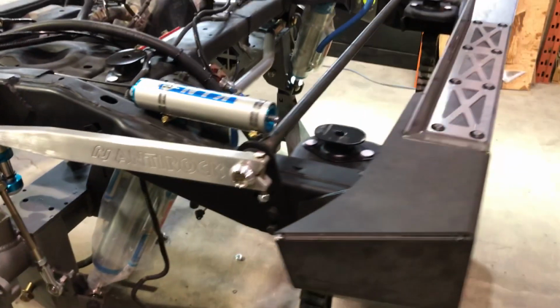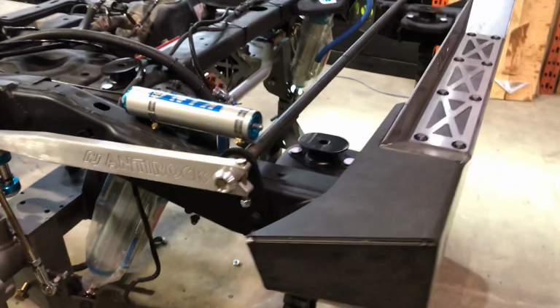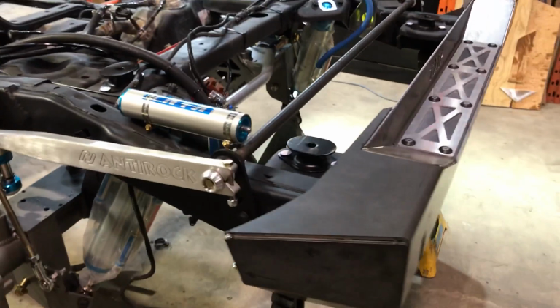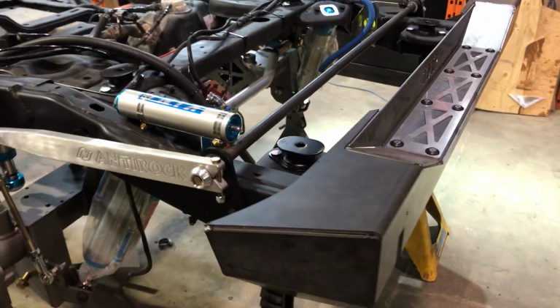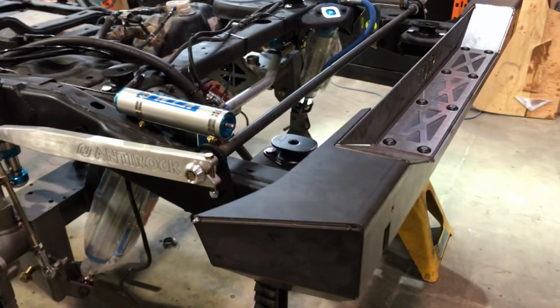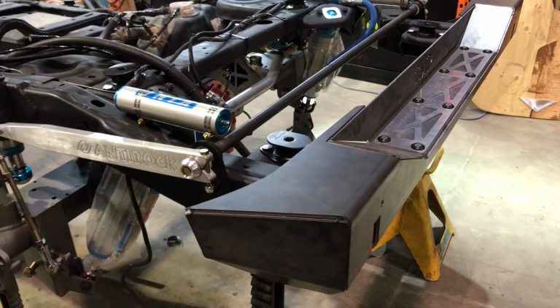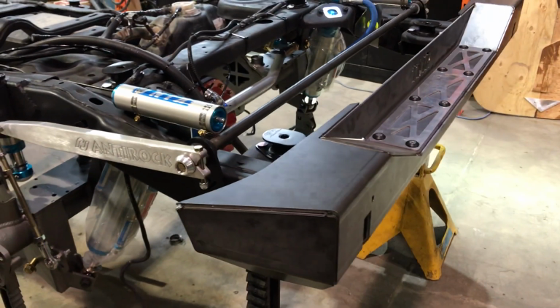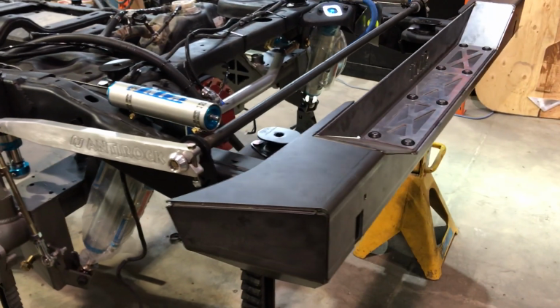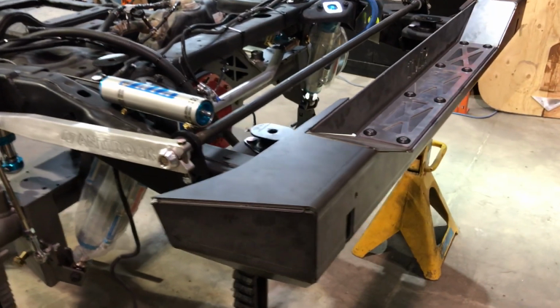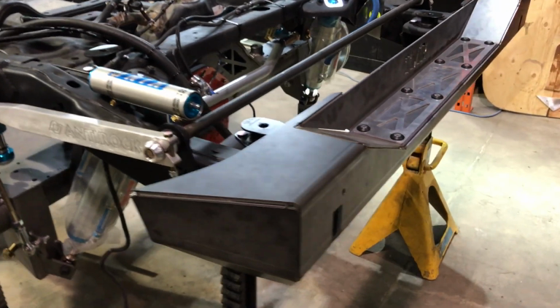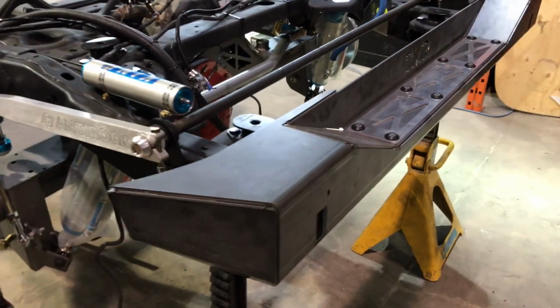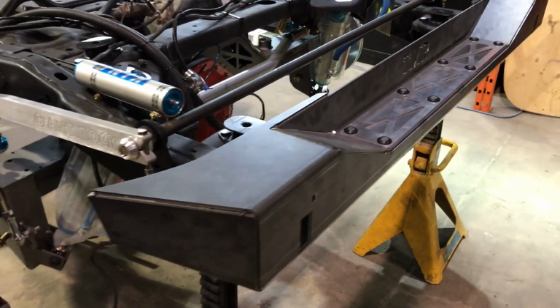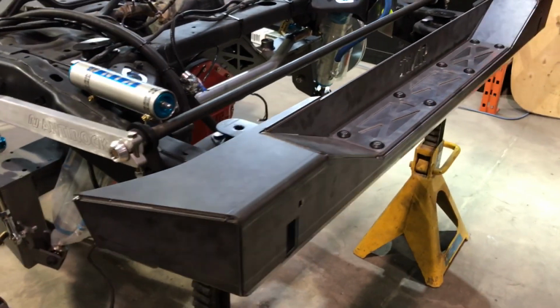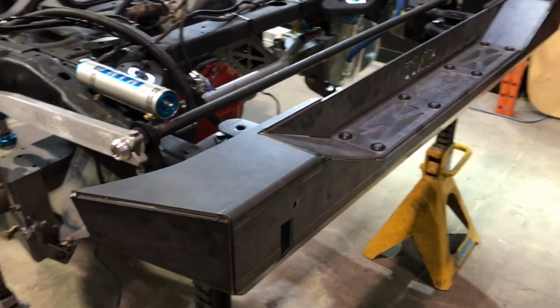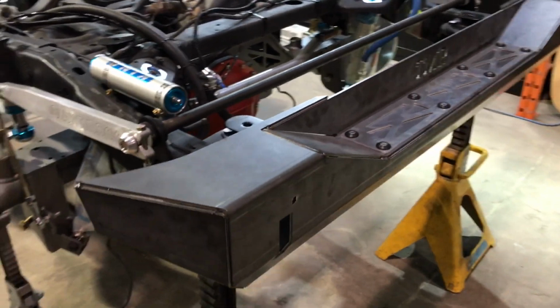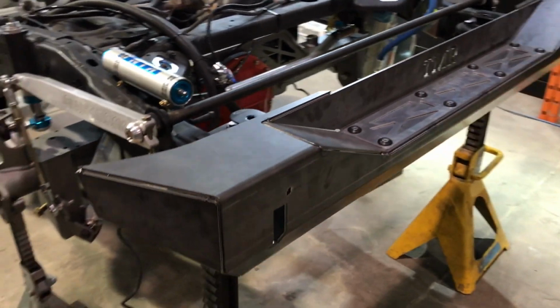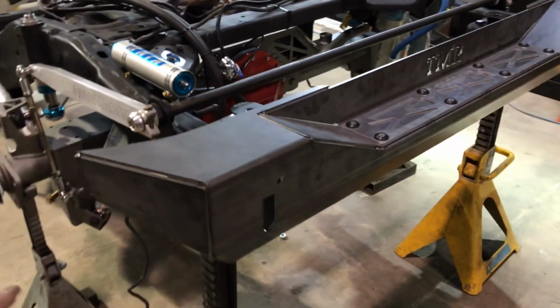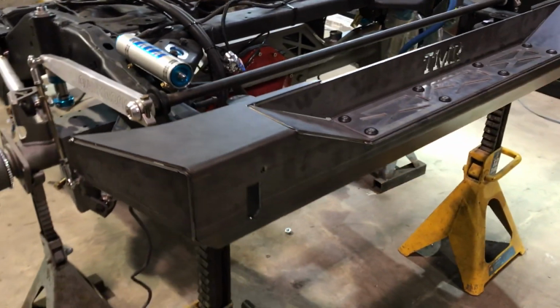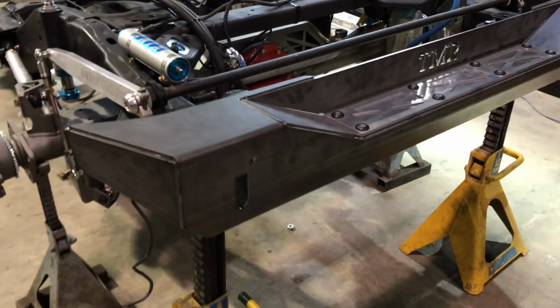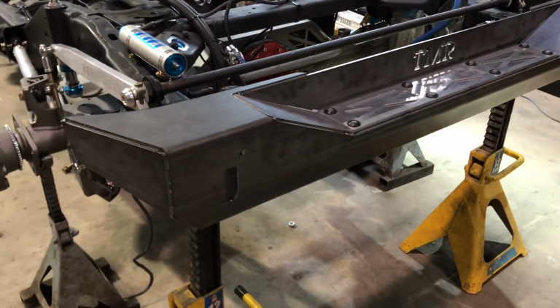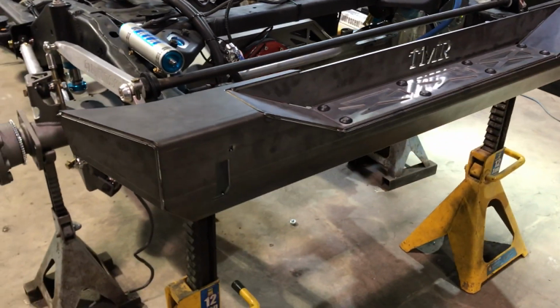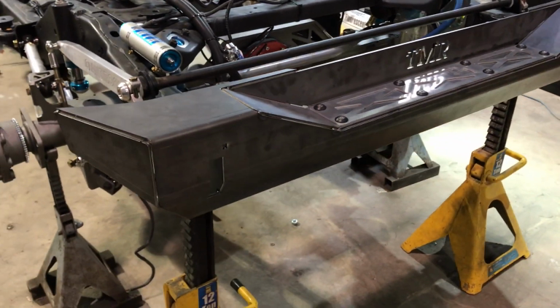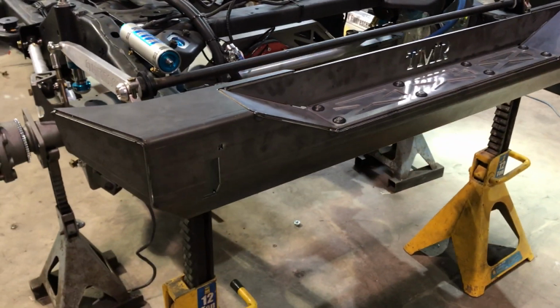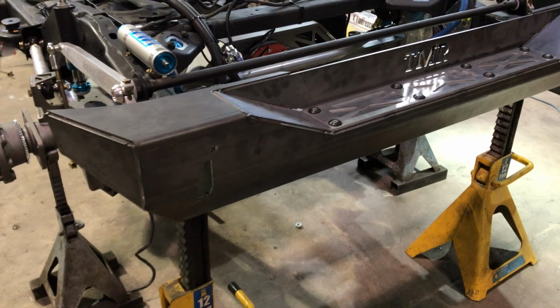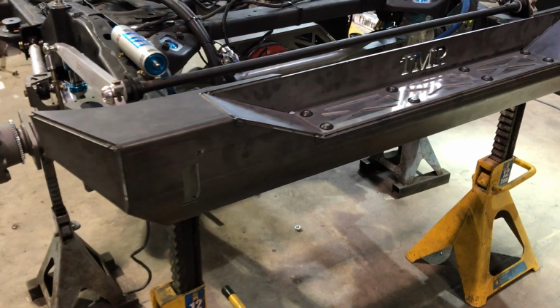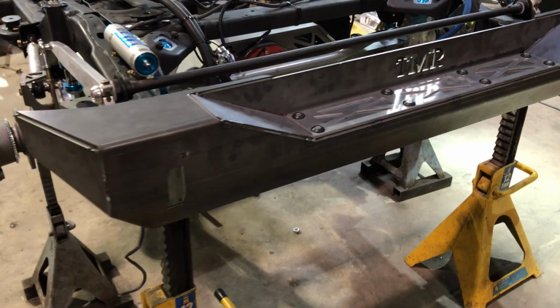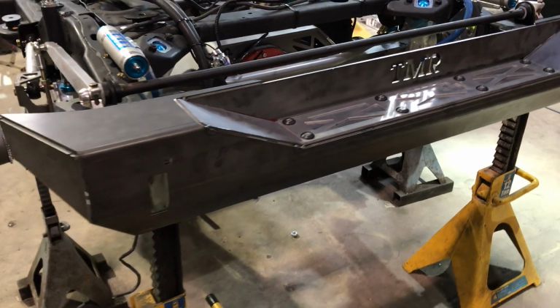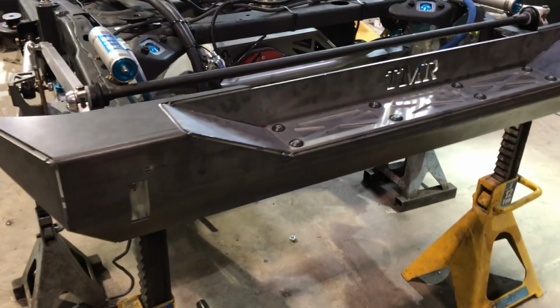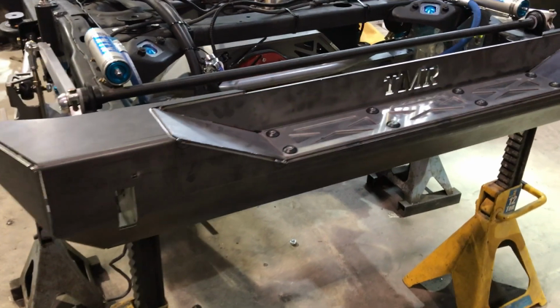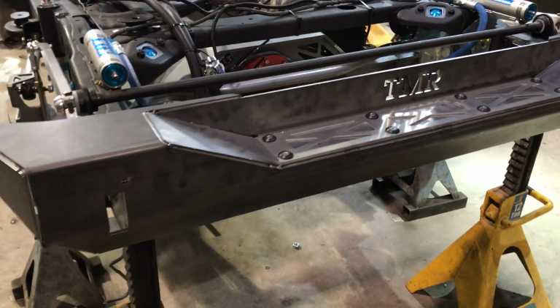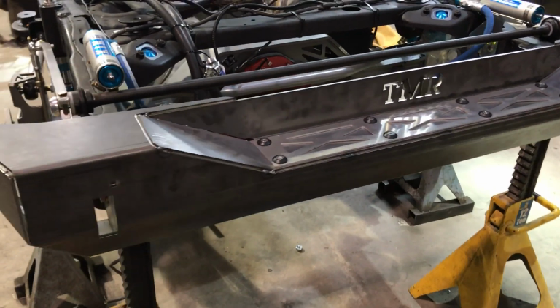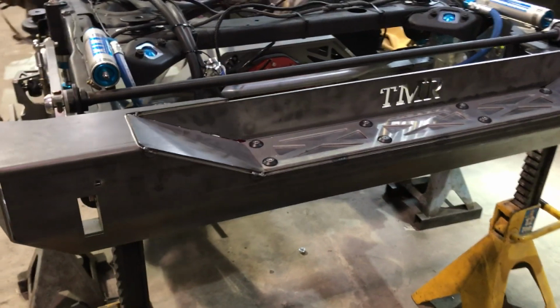Our JK rear bumper is prototyped and has been fit in place. It'll be getting welded in the next week or so.